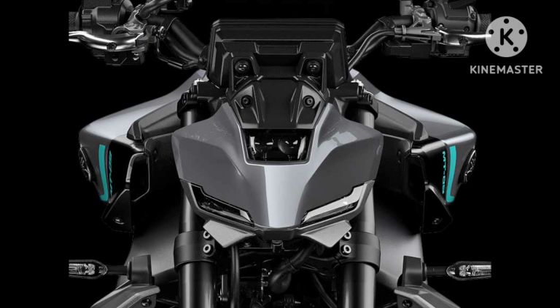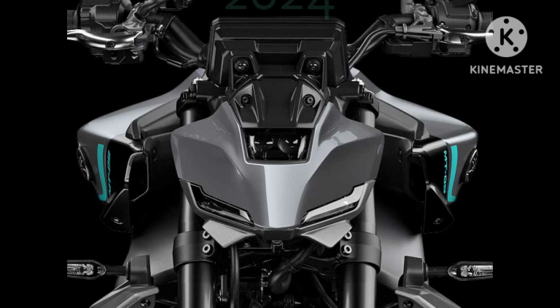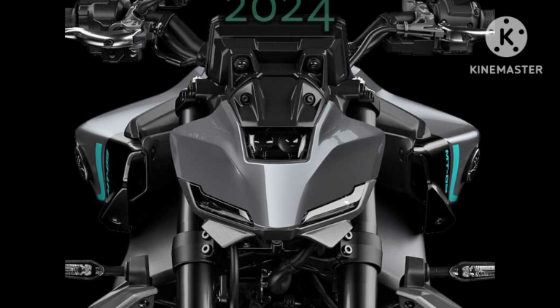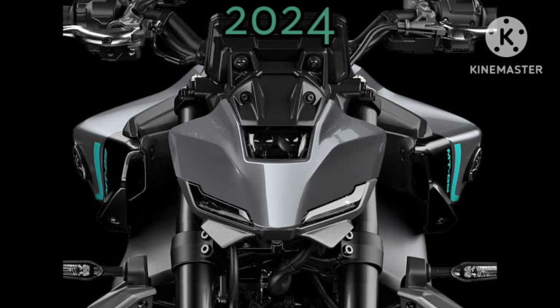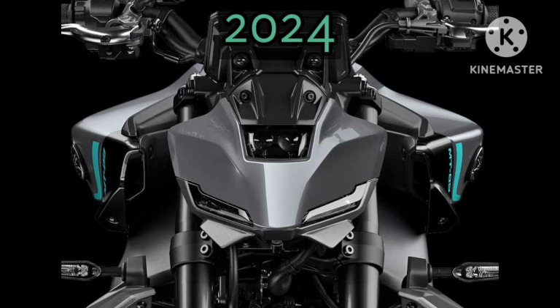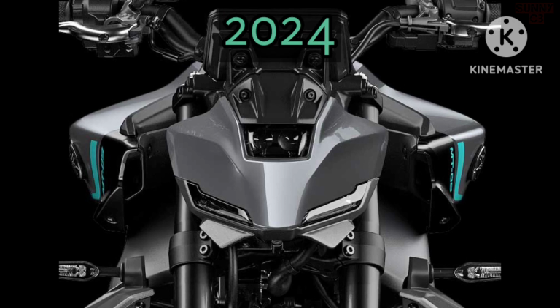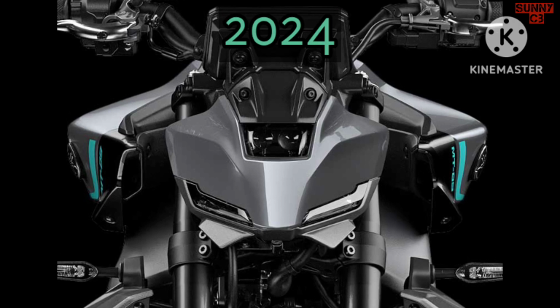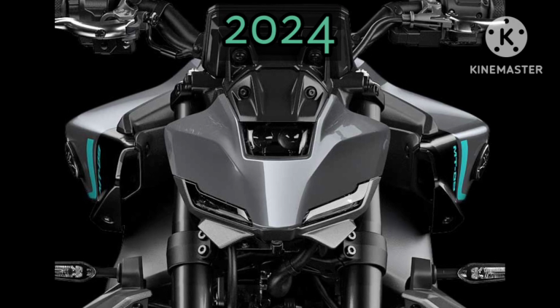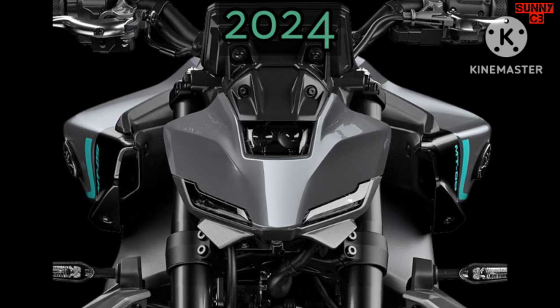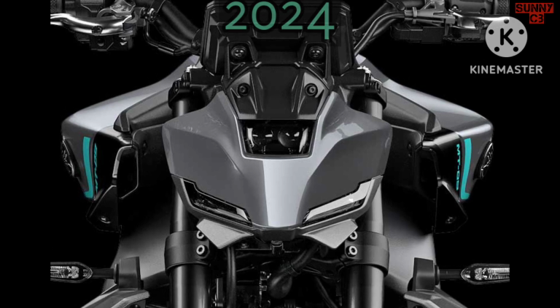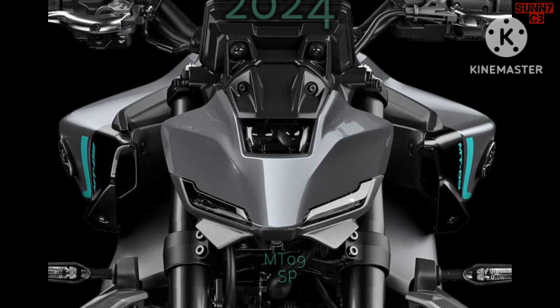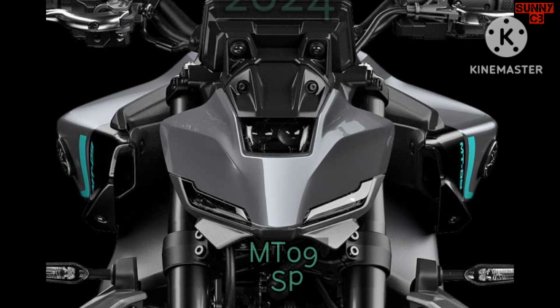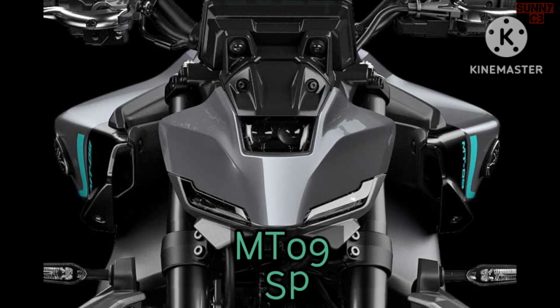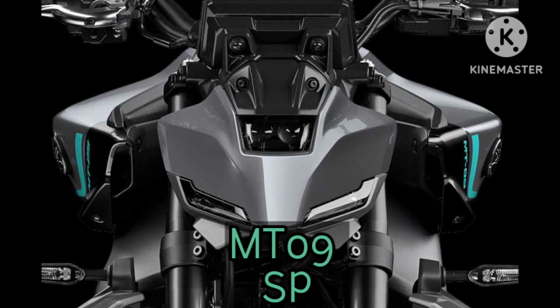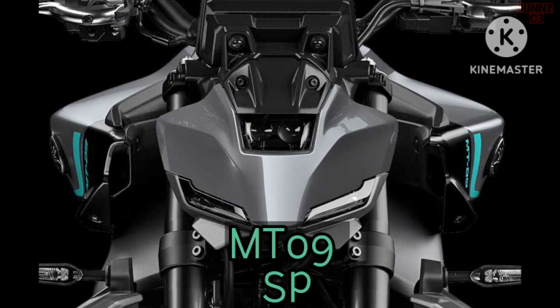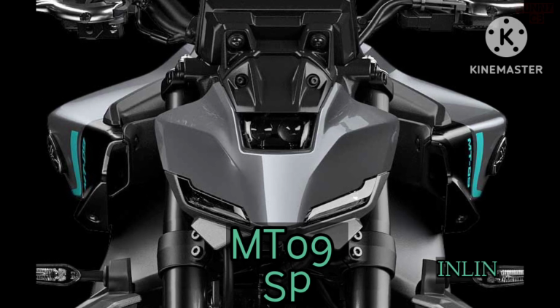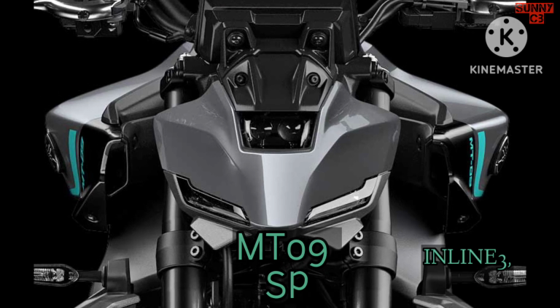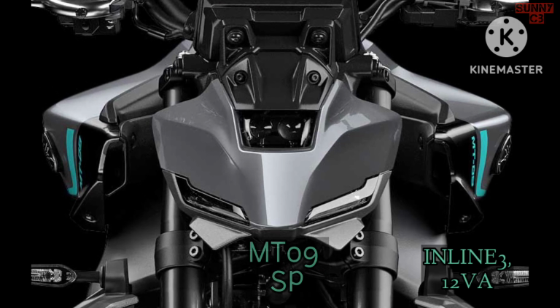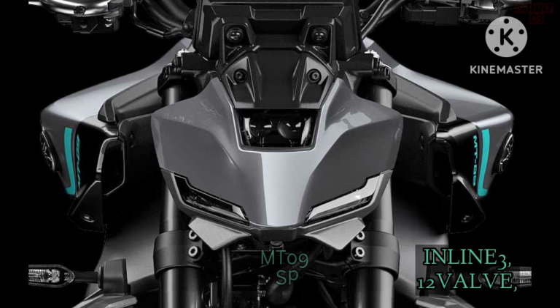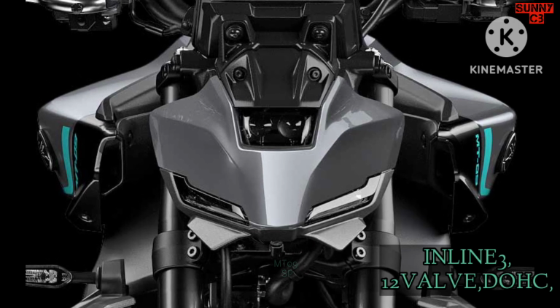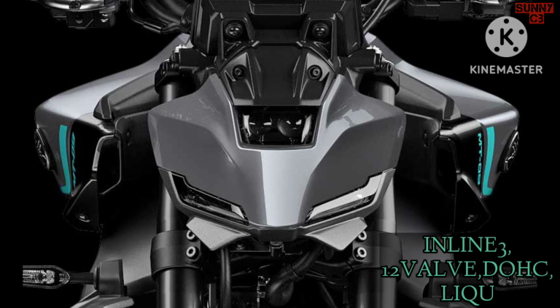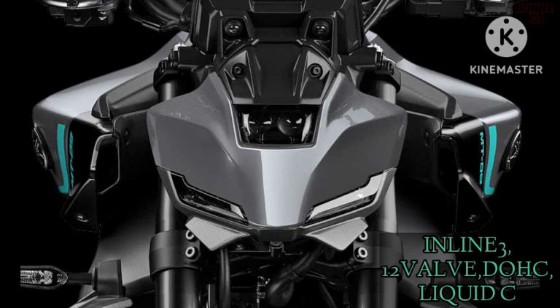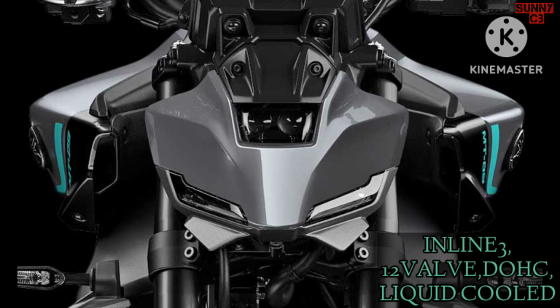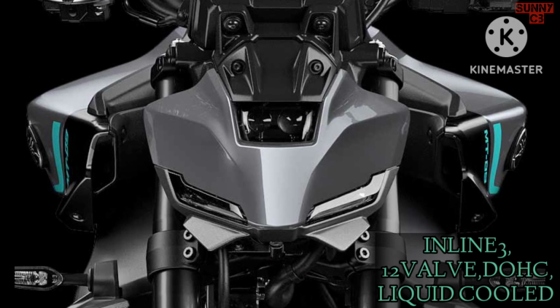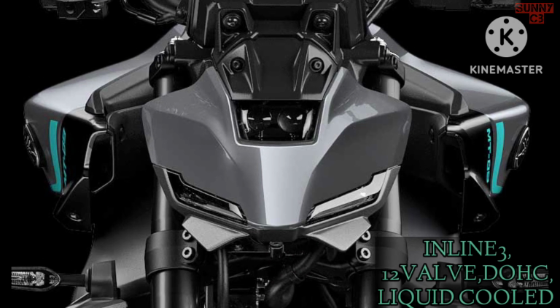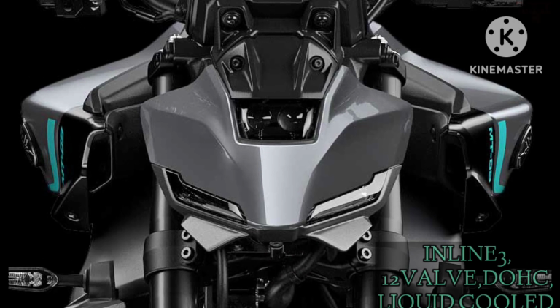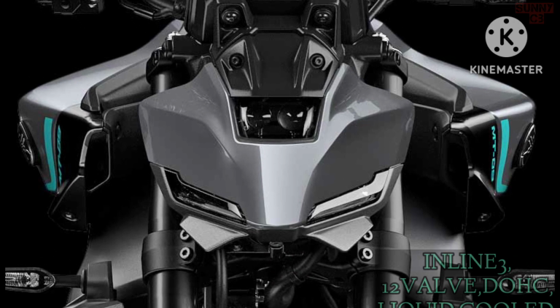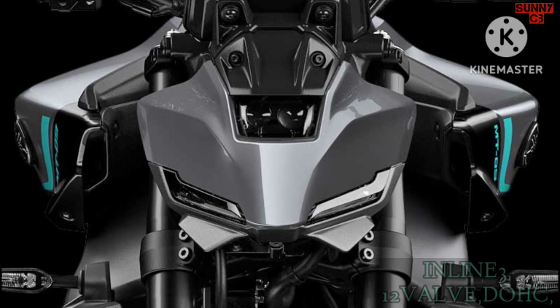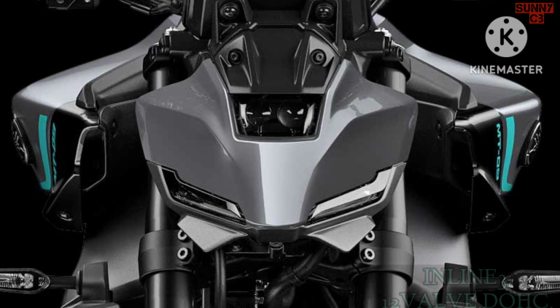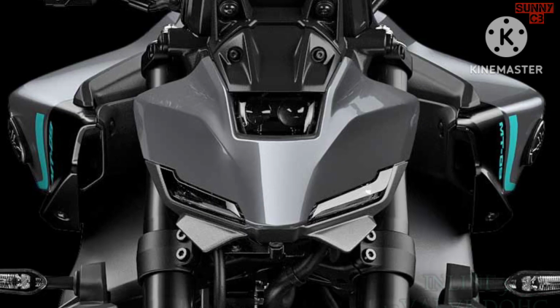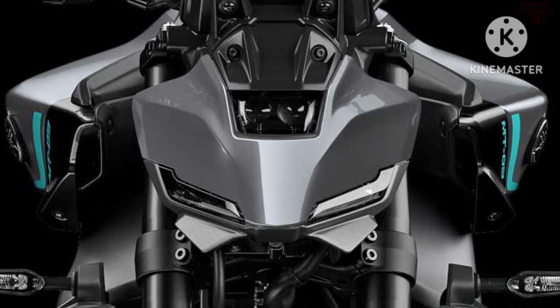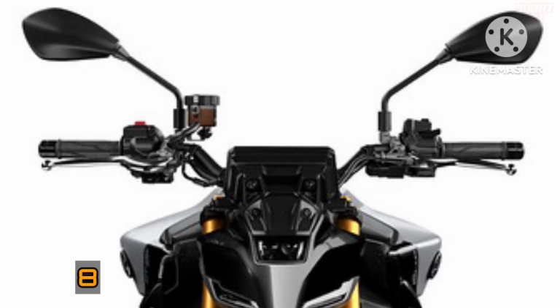Yamaha has taken the wraps off the 2024 MT-09 for international markets and updated the bike in almost every aspect.